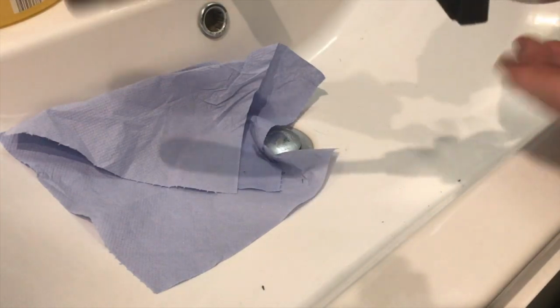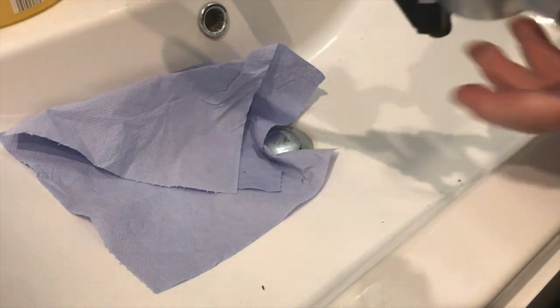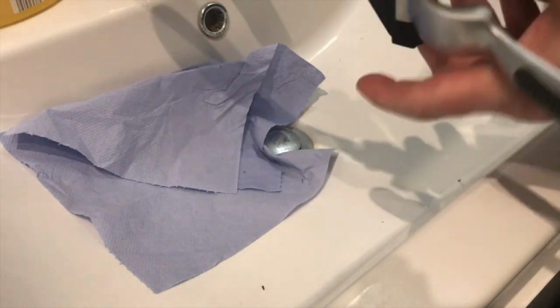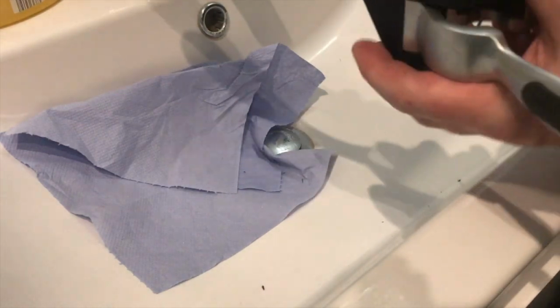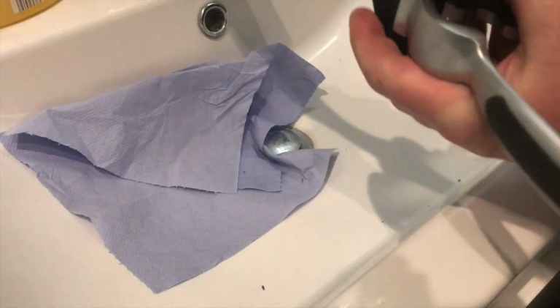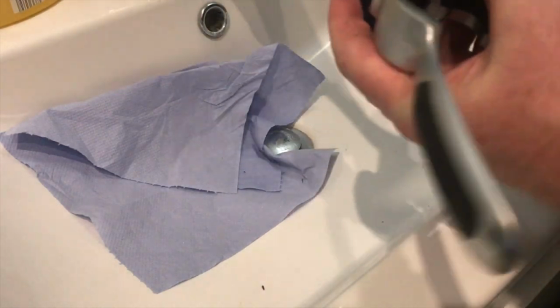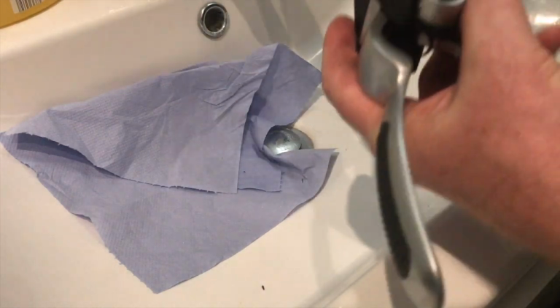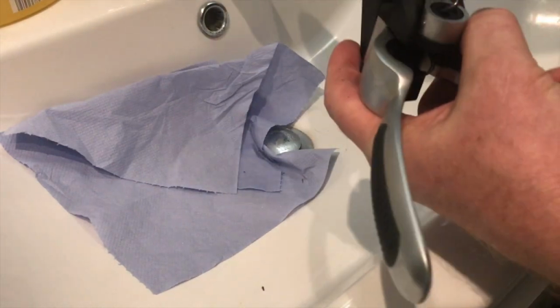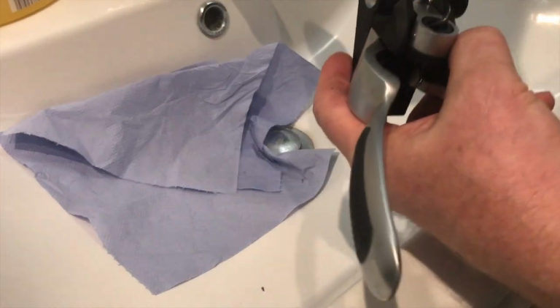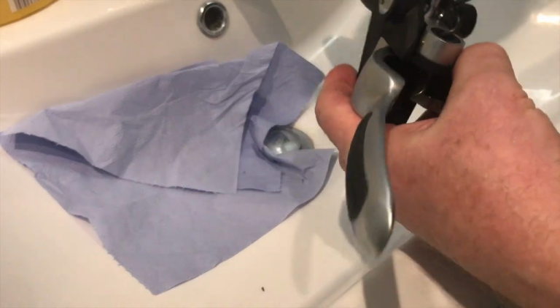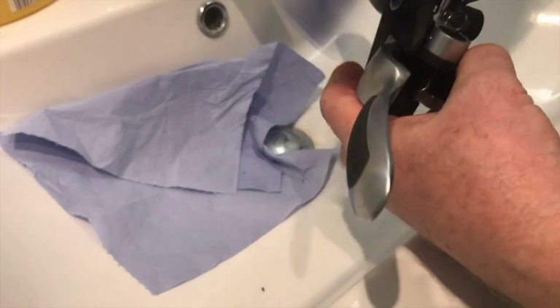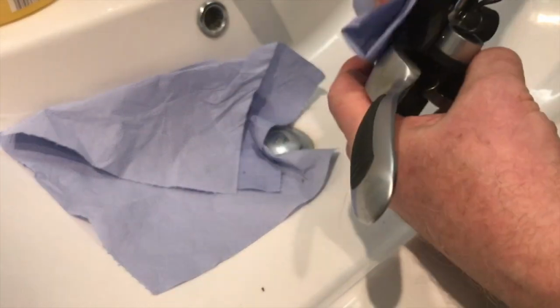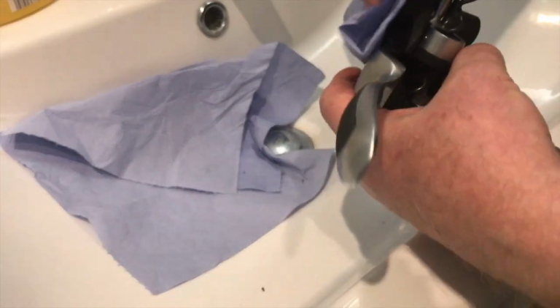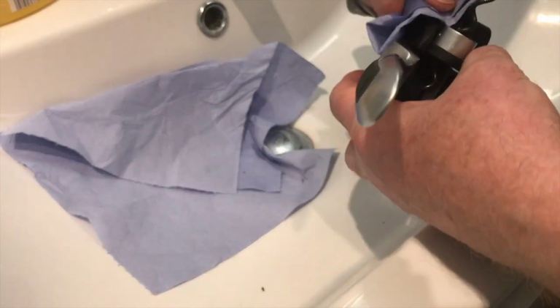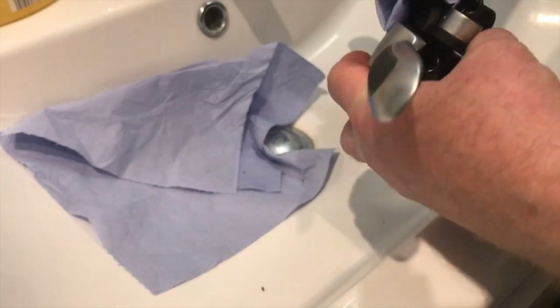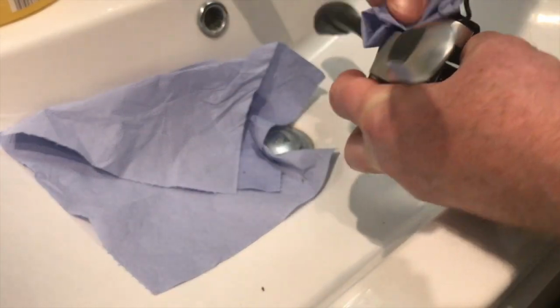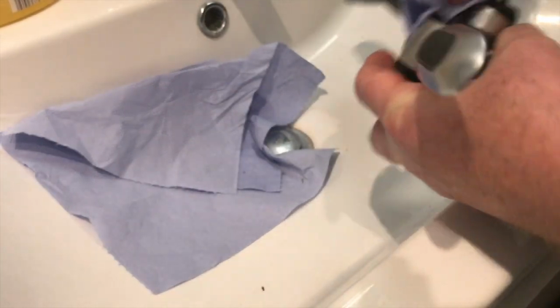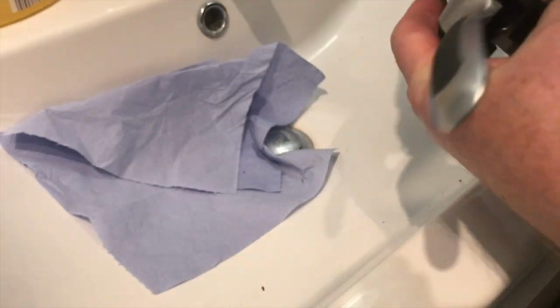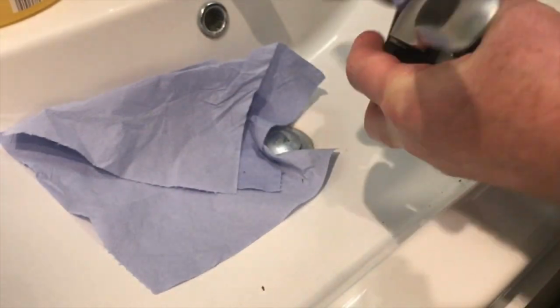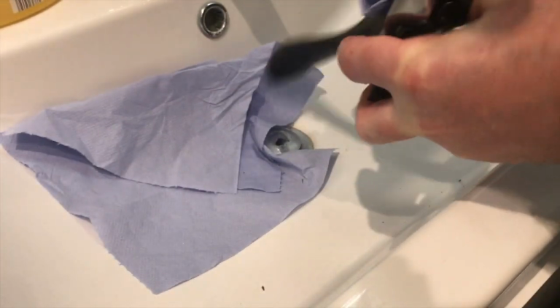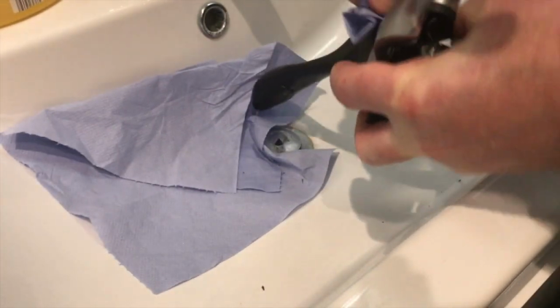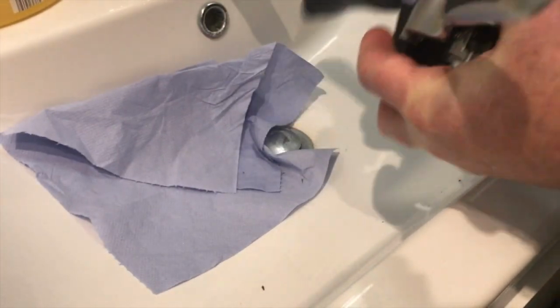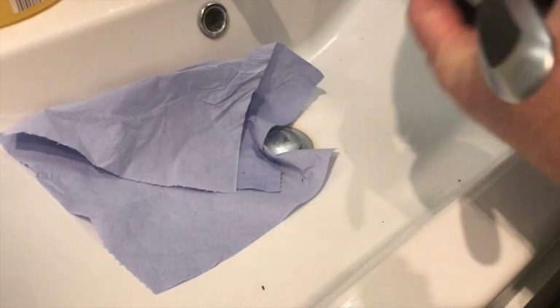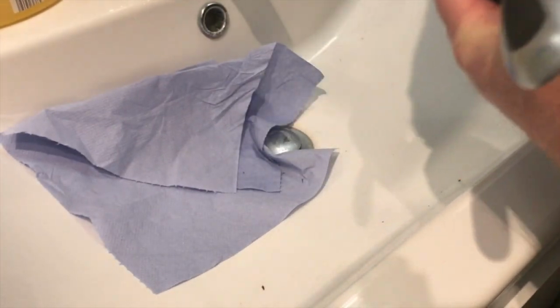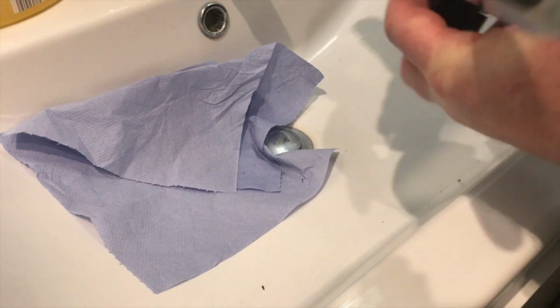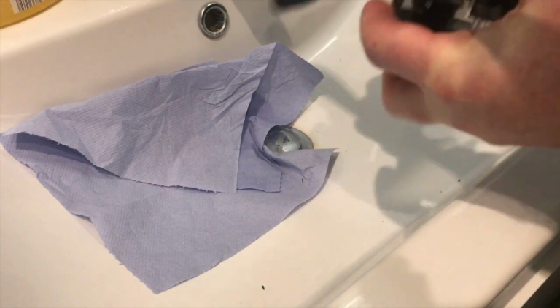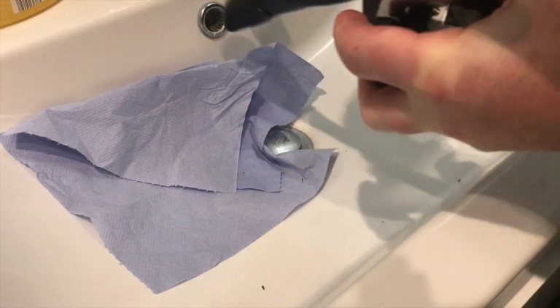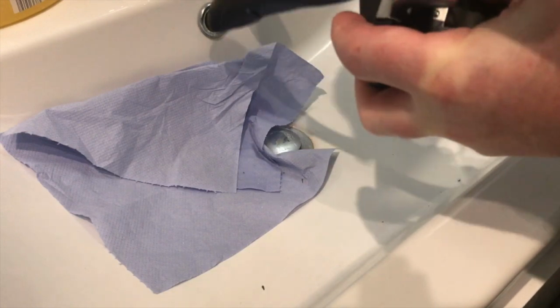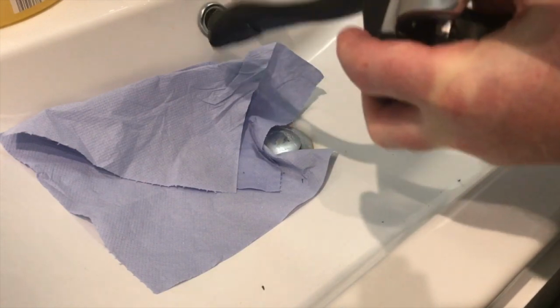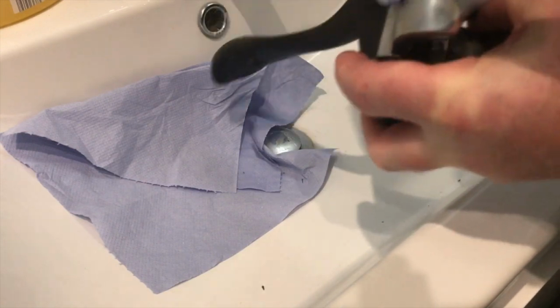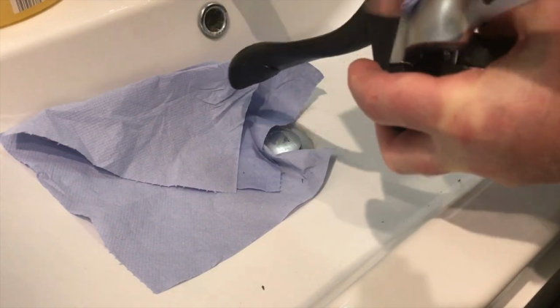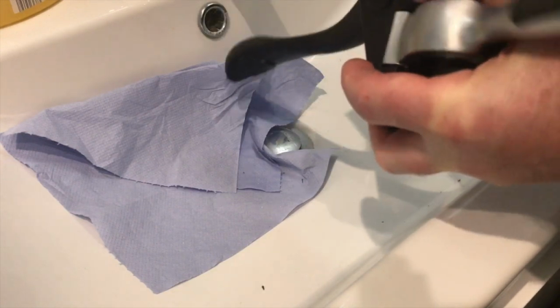What you'll notice is it'll start to look shiny. As you can see, this is all shiny and pretty smooth now.